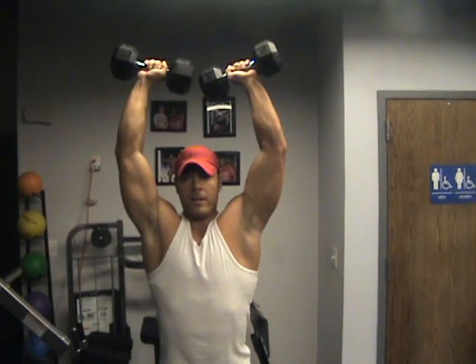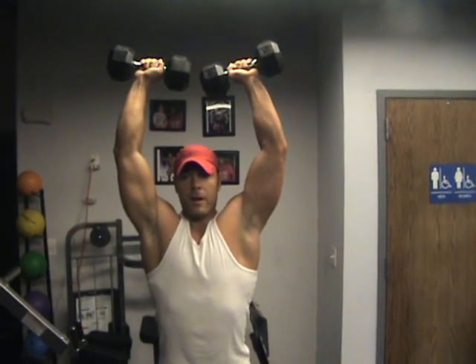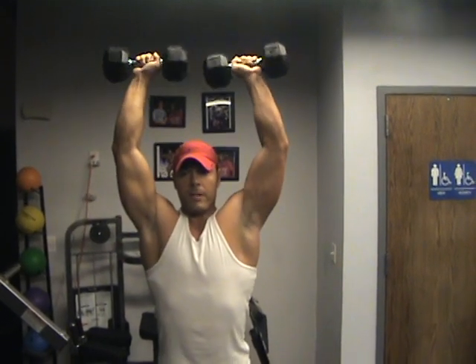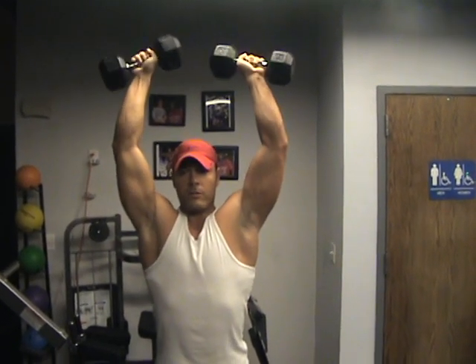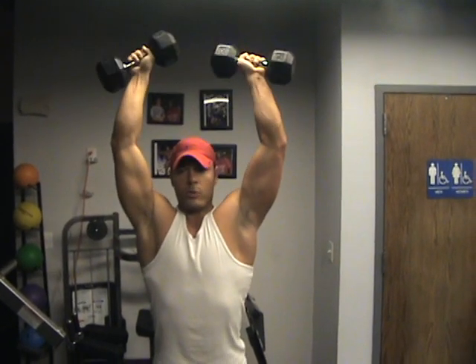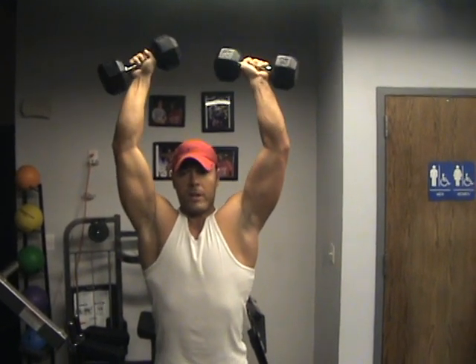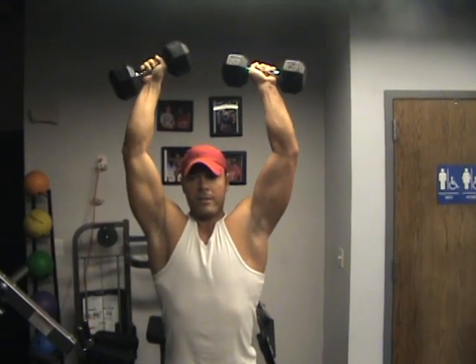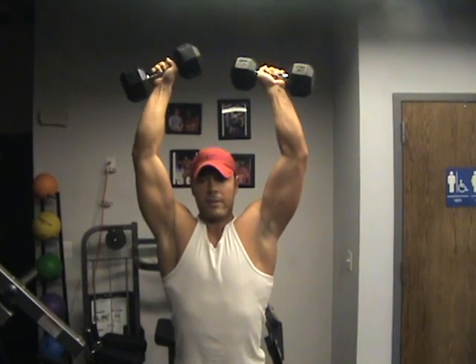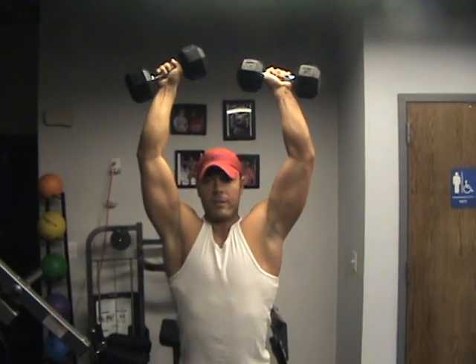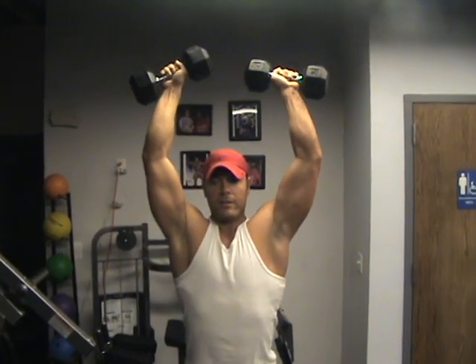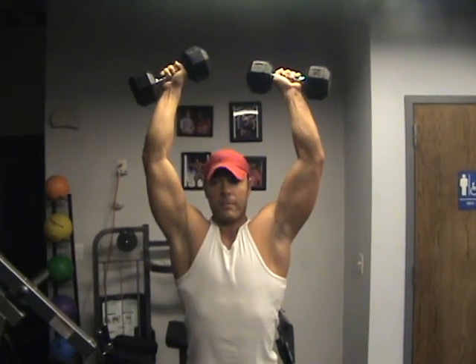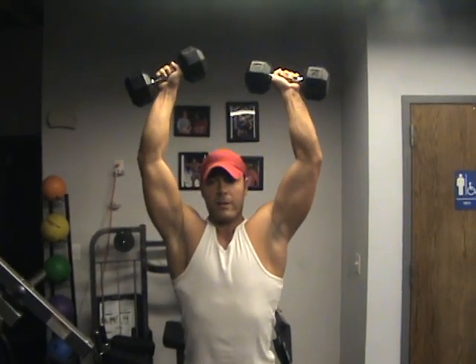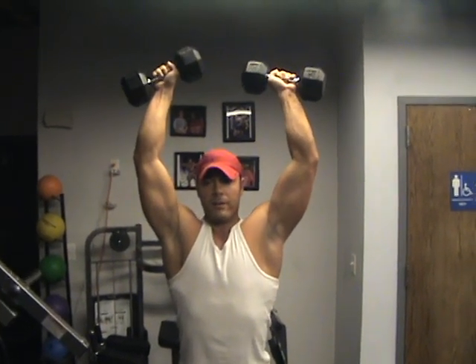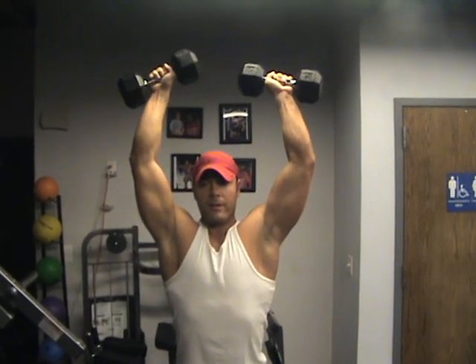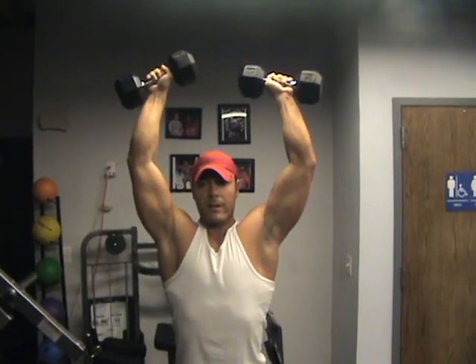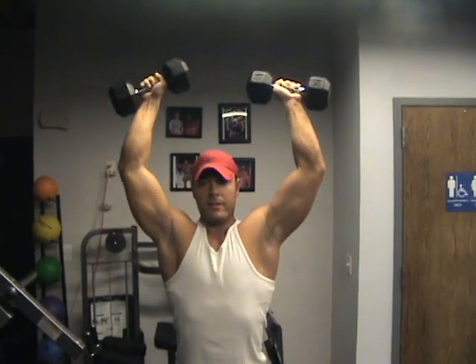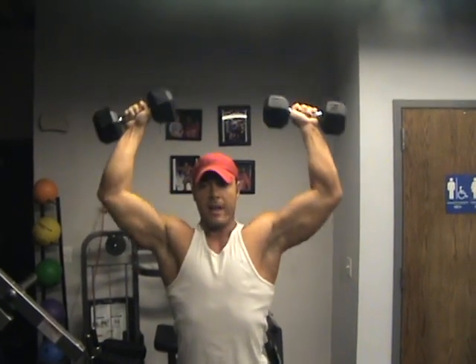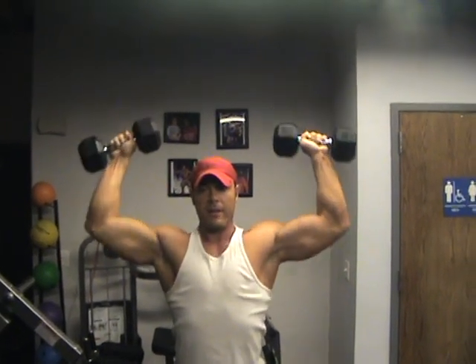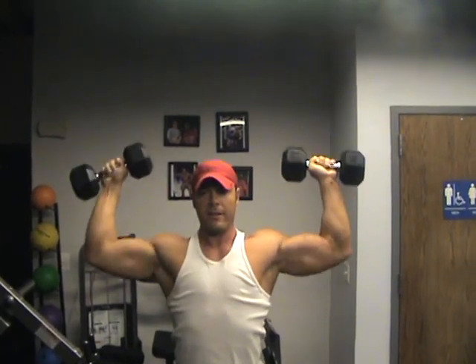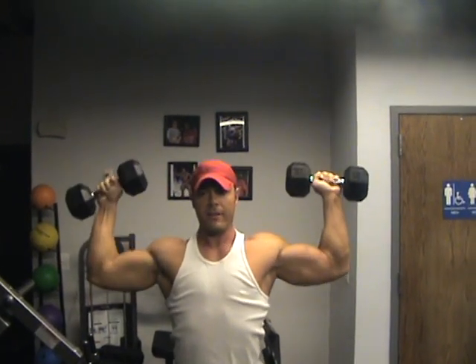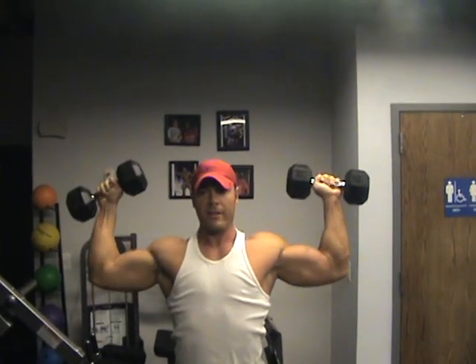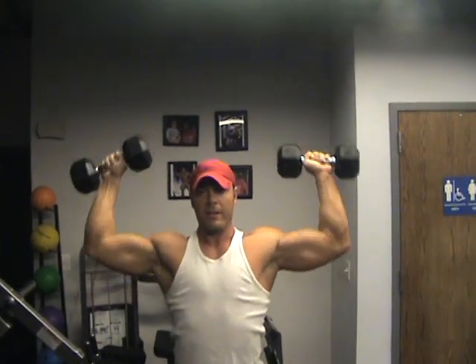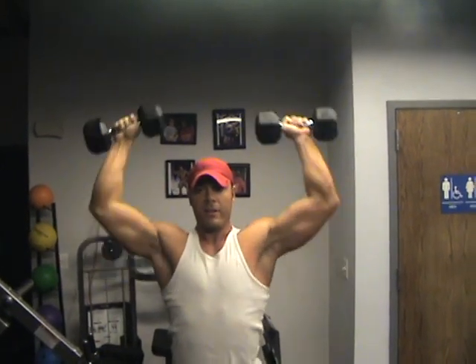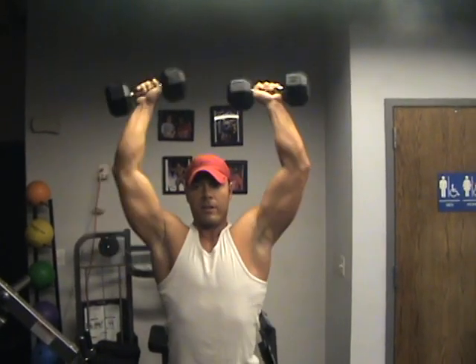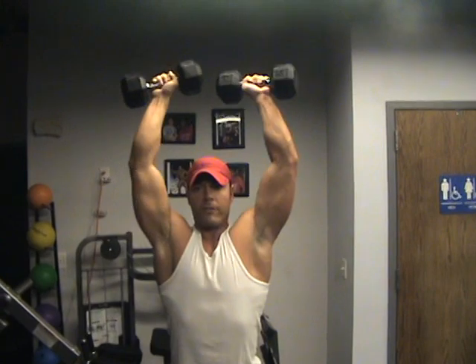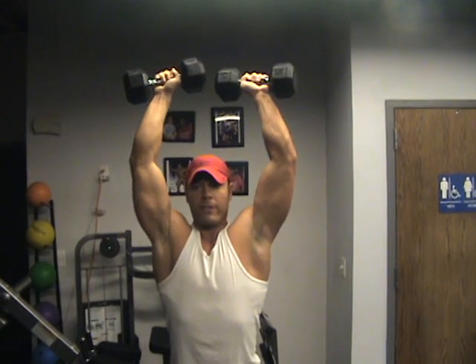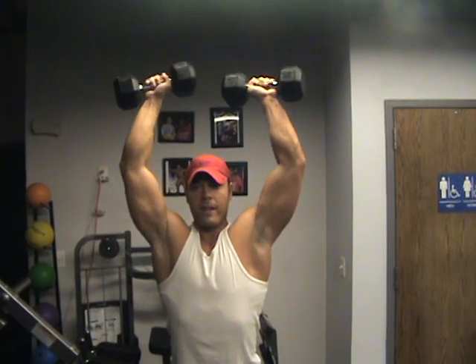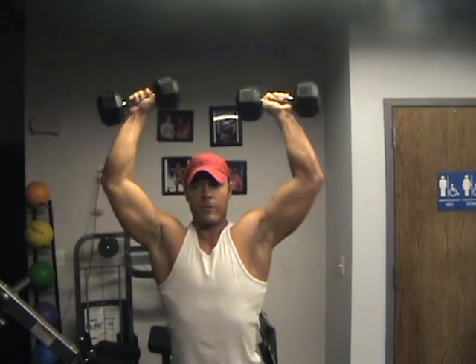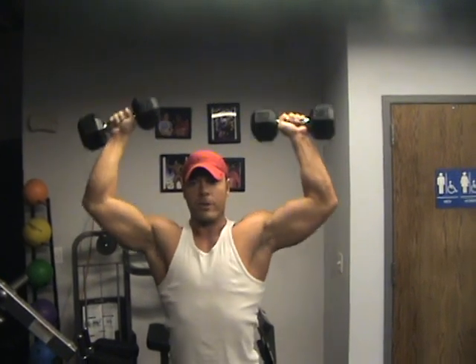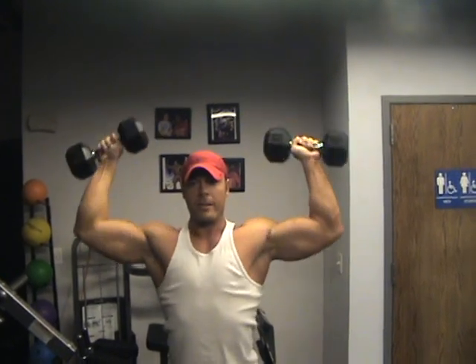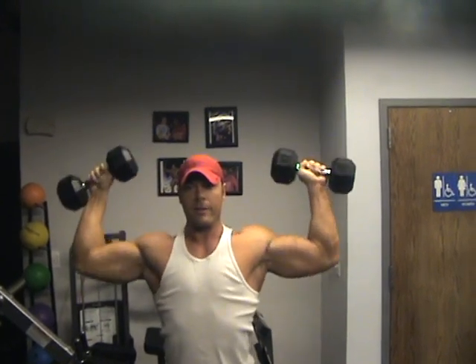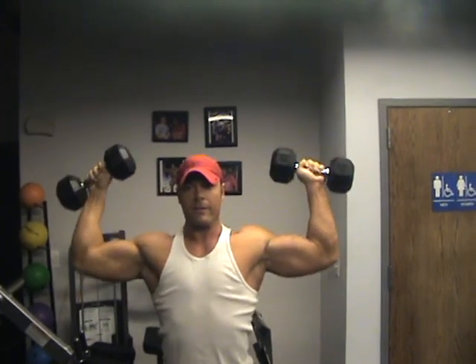Now I'm going to twist the dumbbell — now it's down here — you're going to feel that in your rear delt.